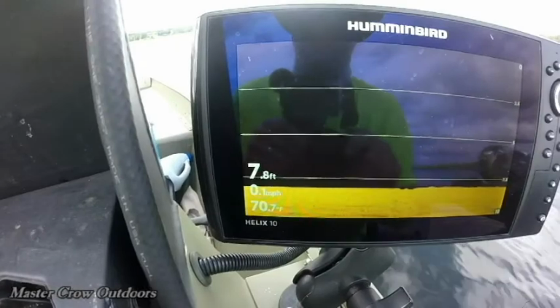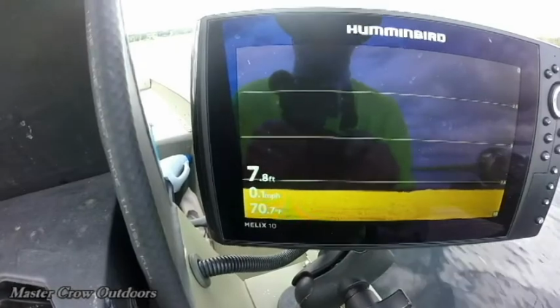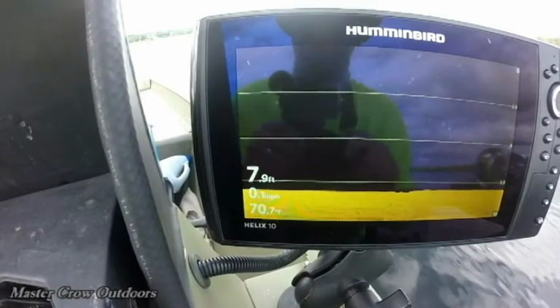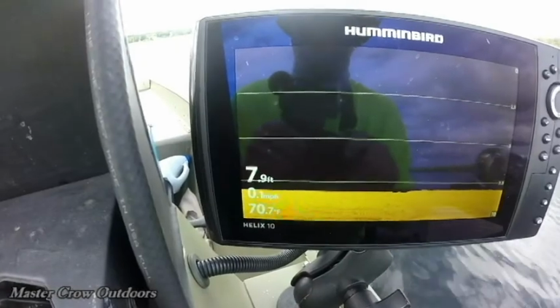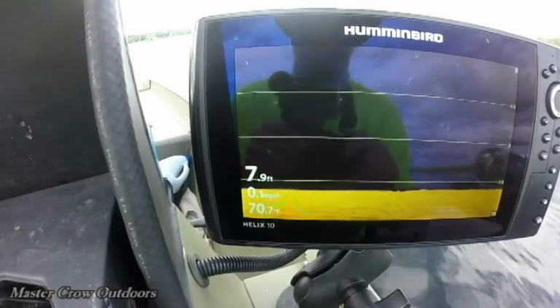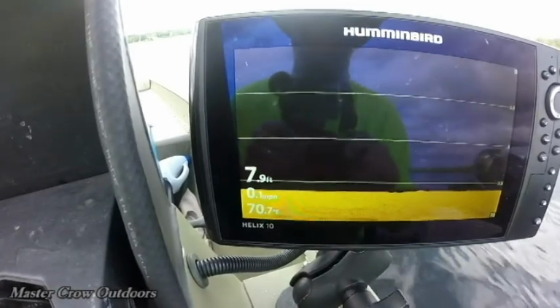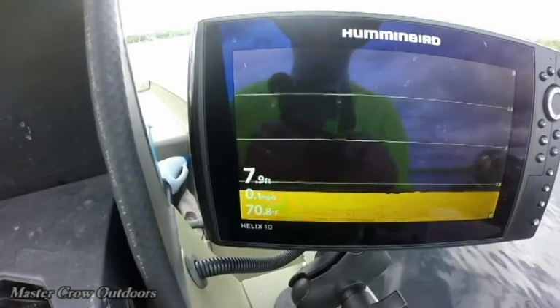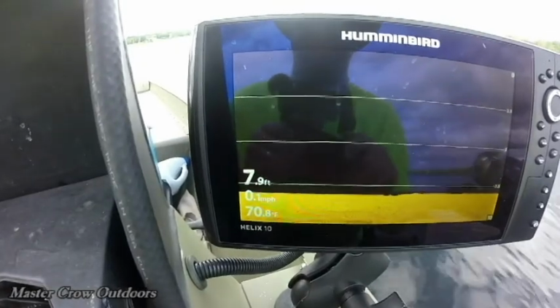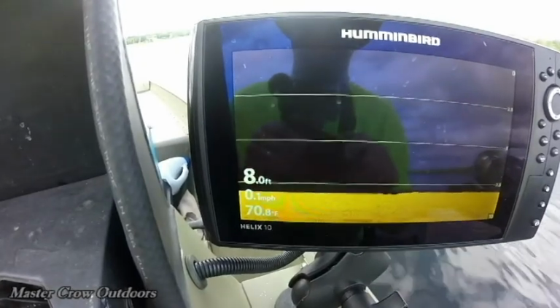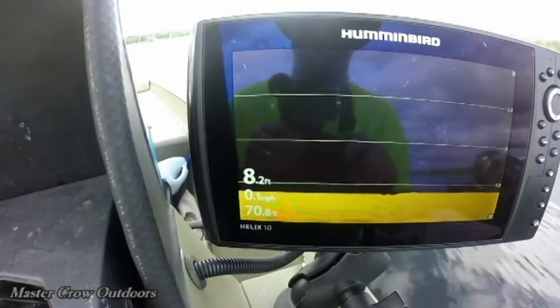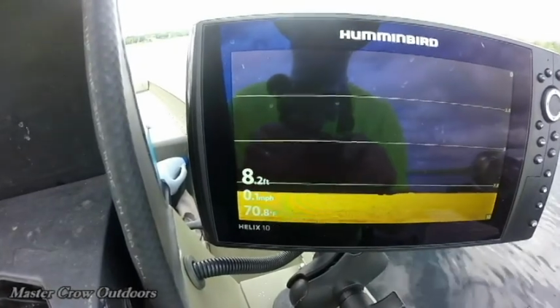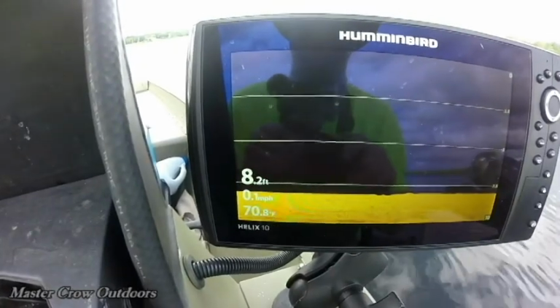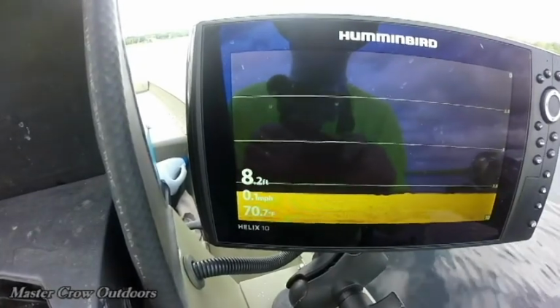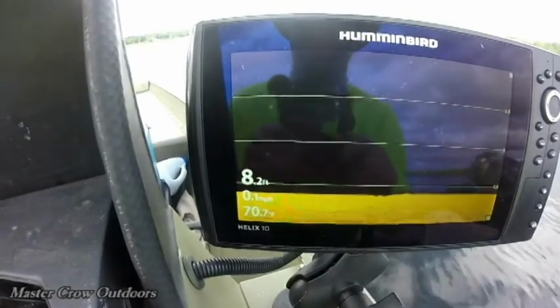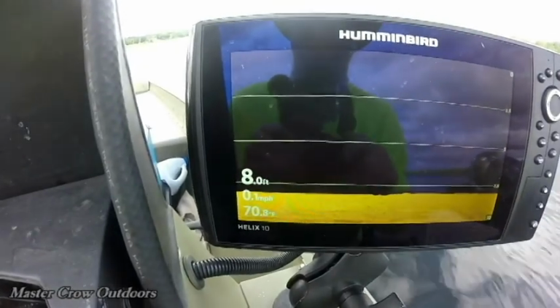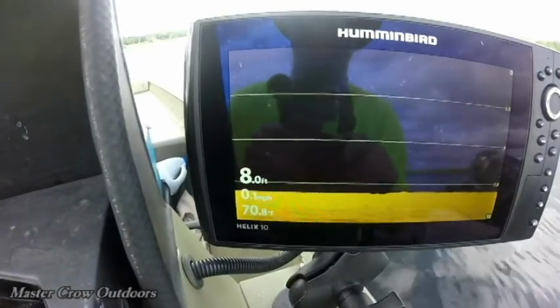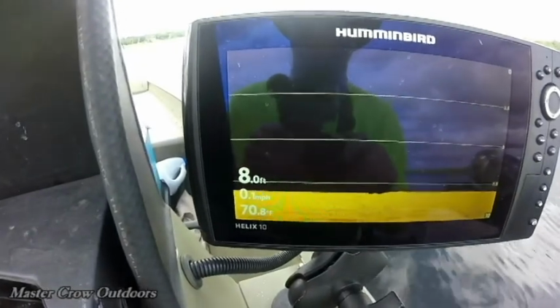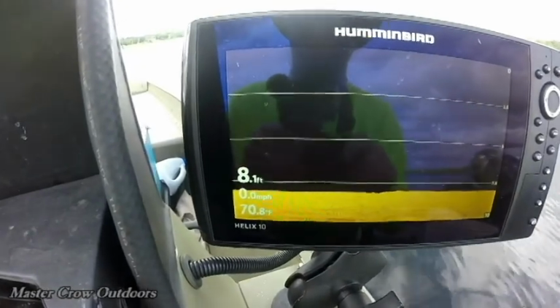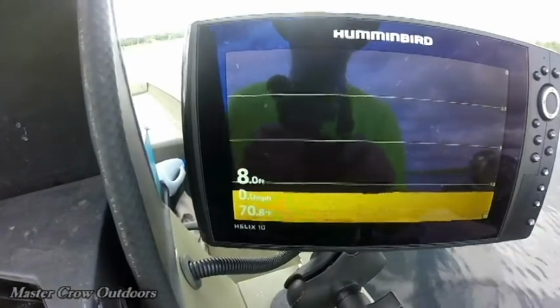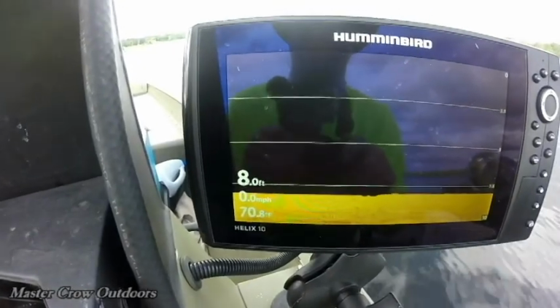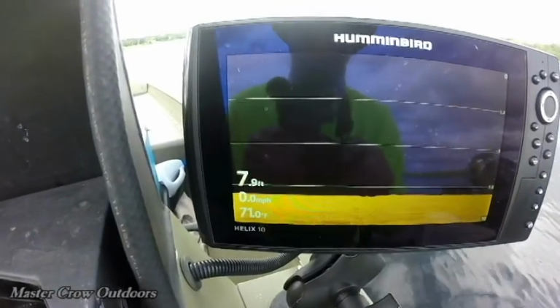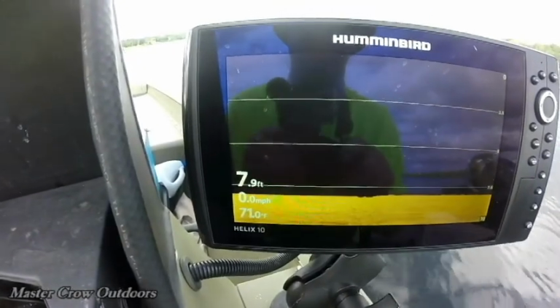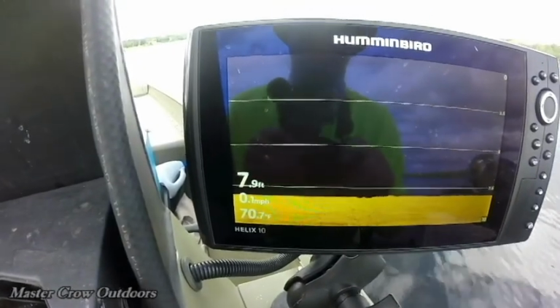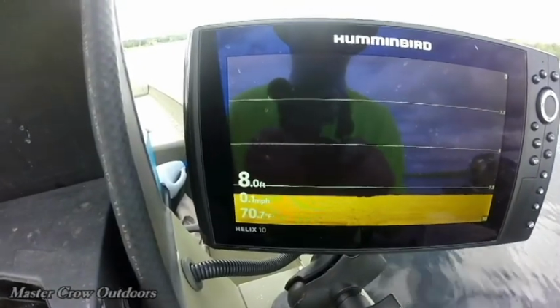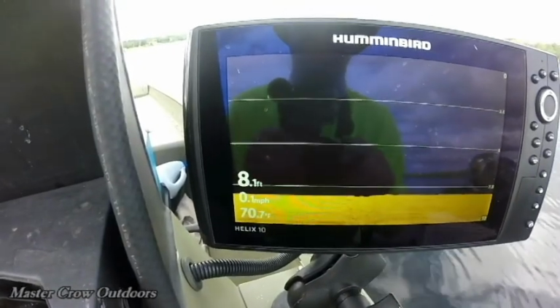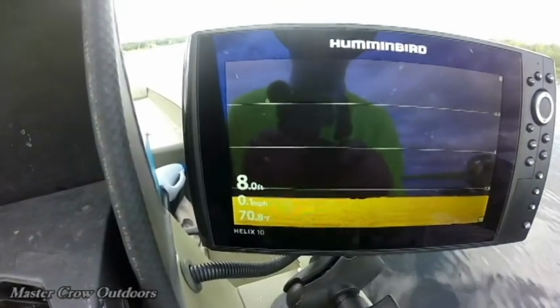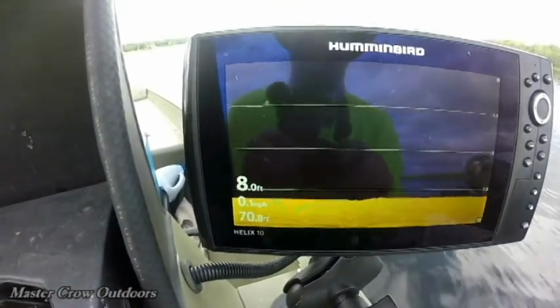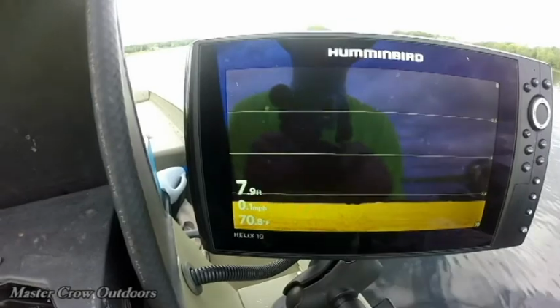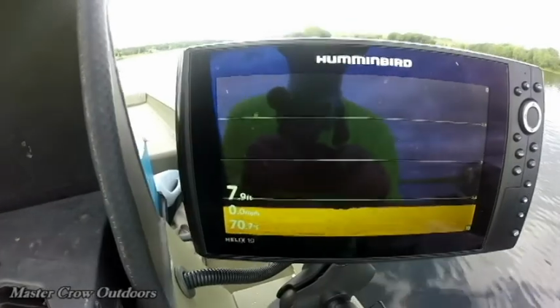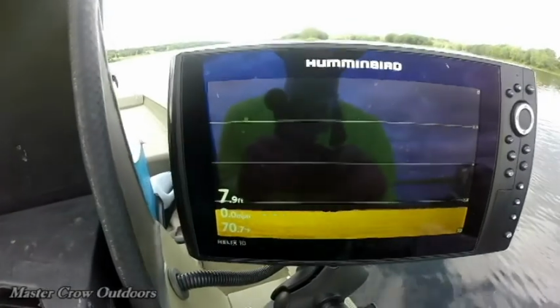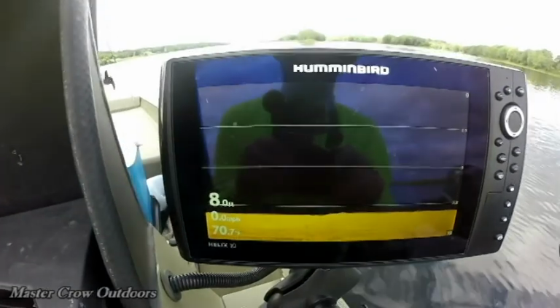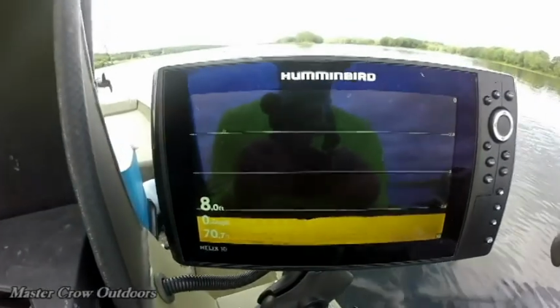Considering the weather we've been having, 70.8 degrees Fahrenheit for a water temperature is pretty amazing.